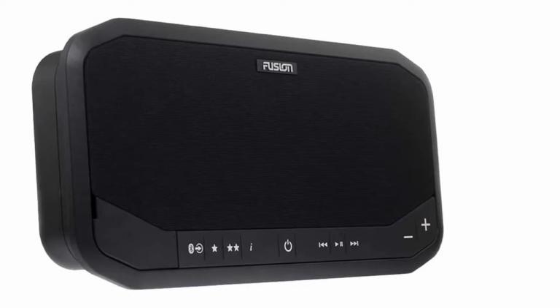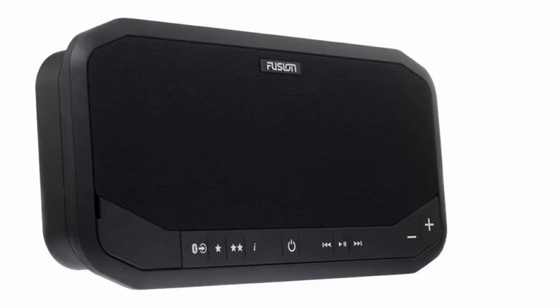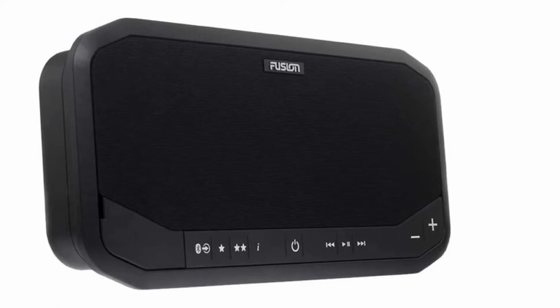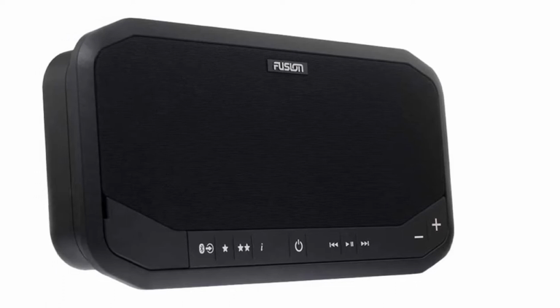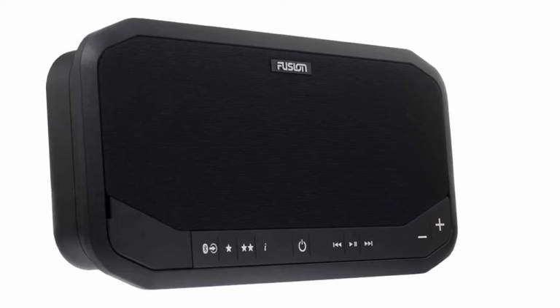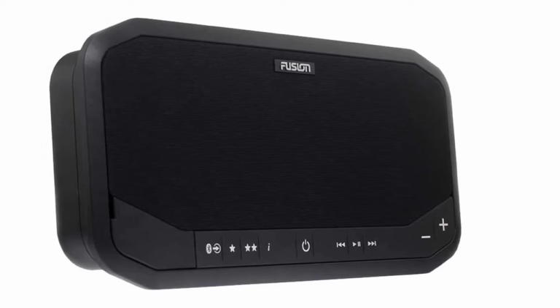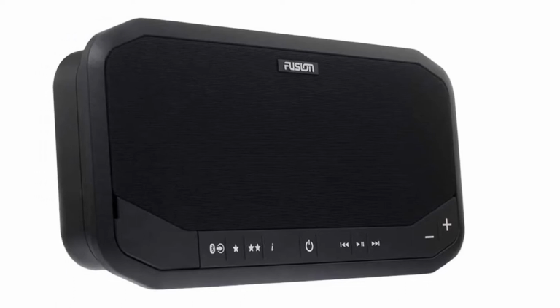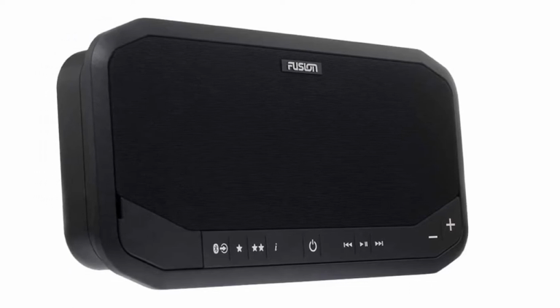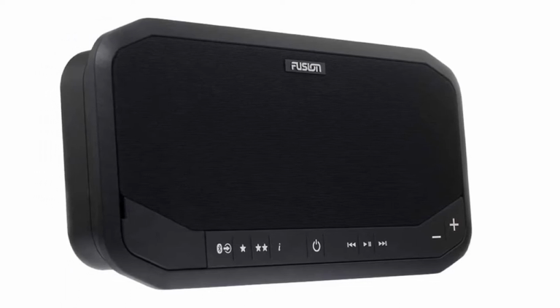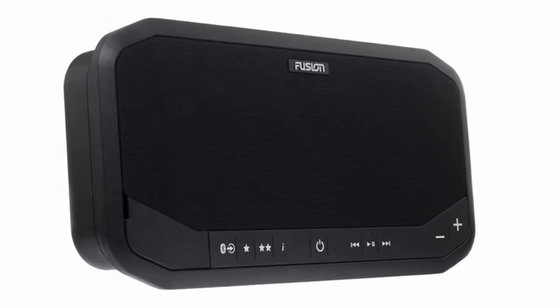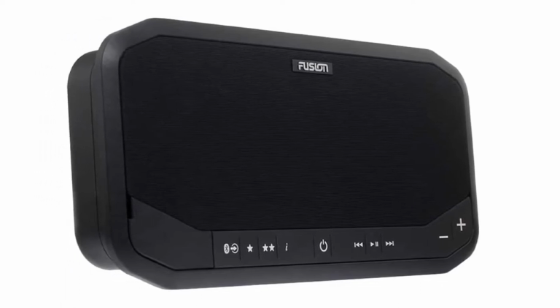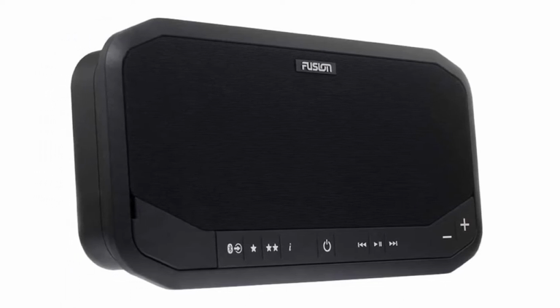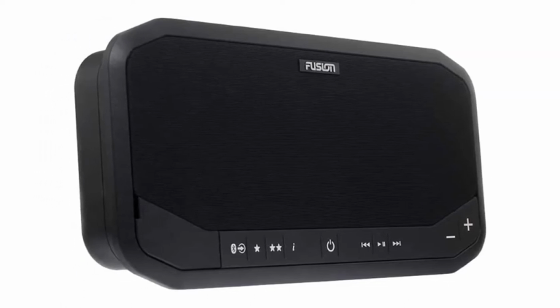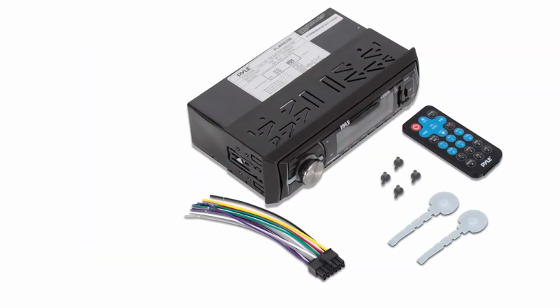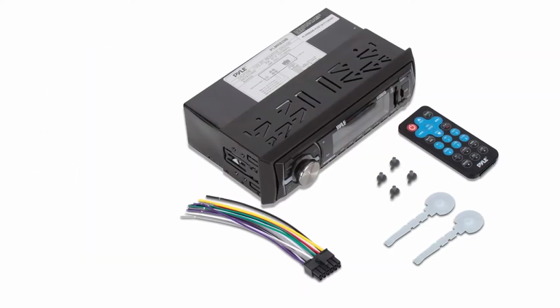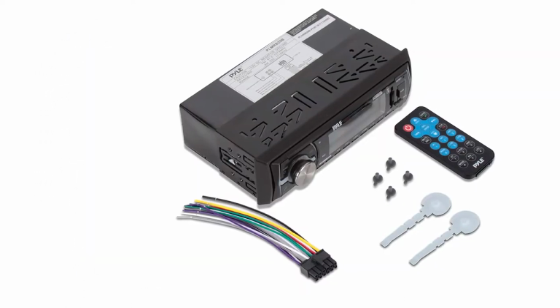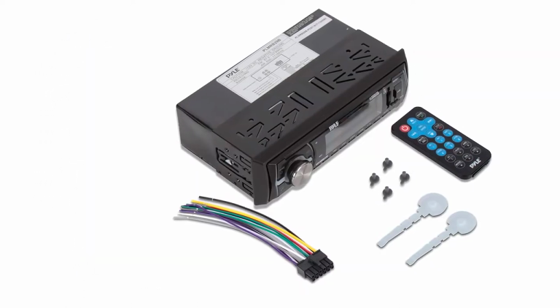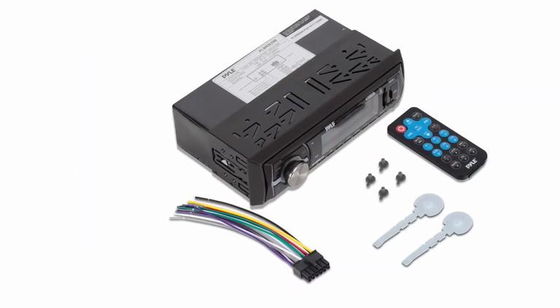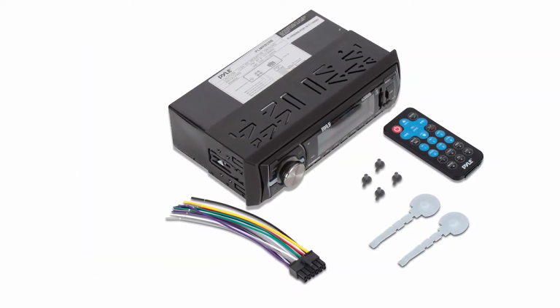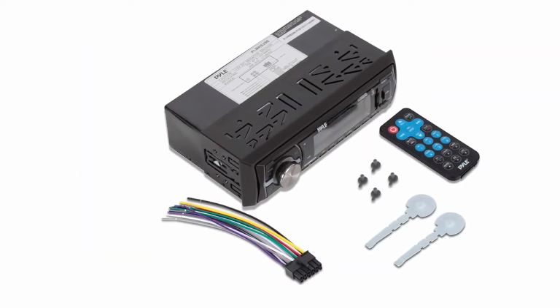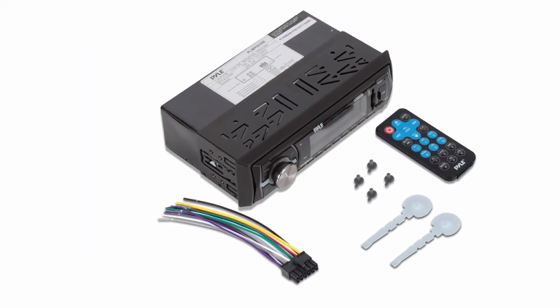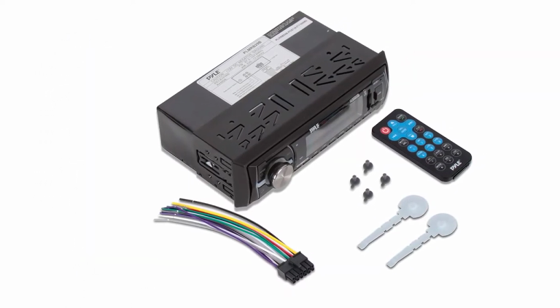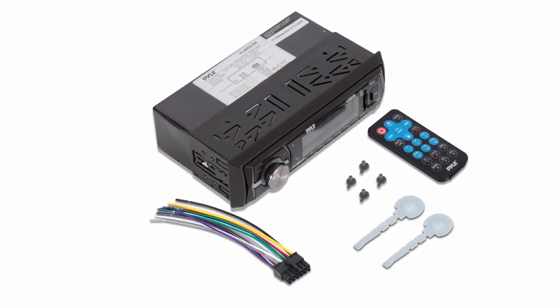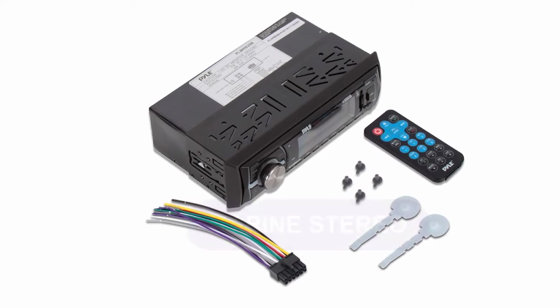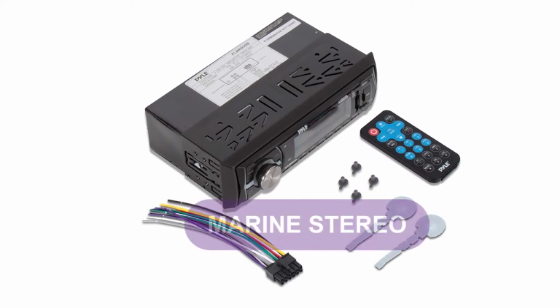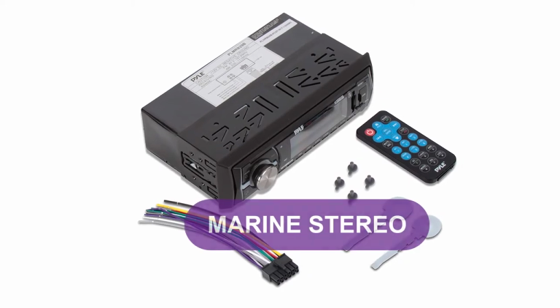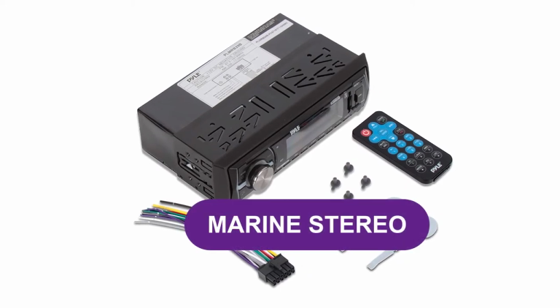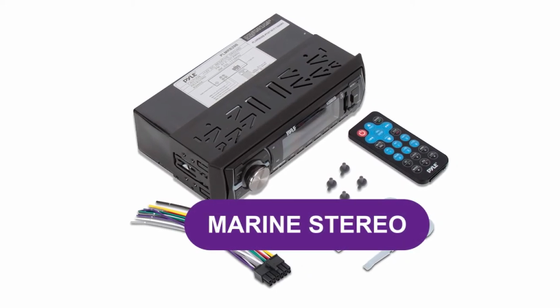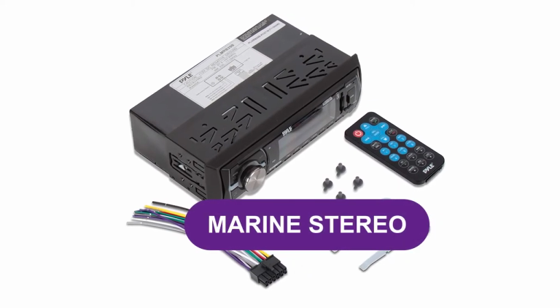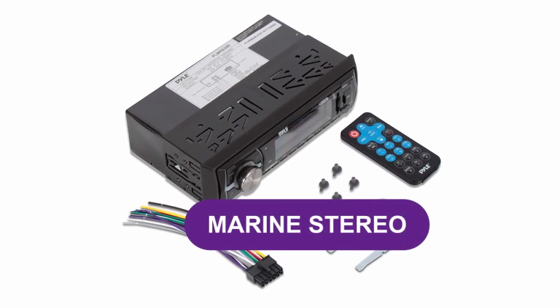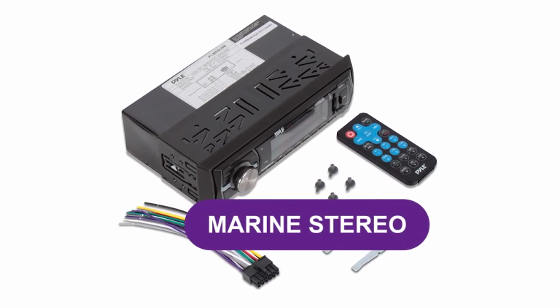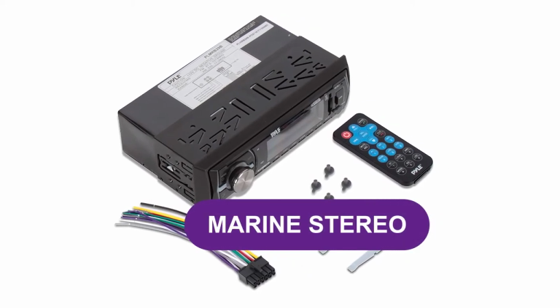Are you looking for the best marine stereos? In this video, we will break down the top four best marine stereos on the market.